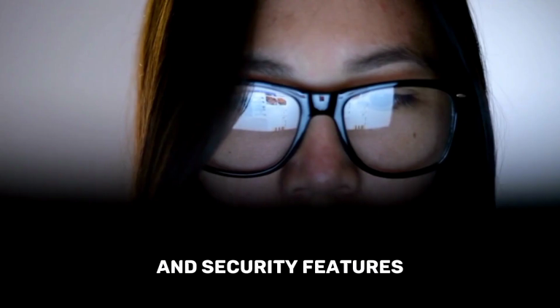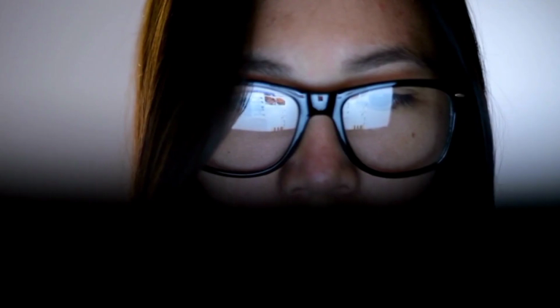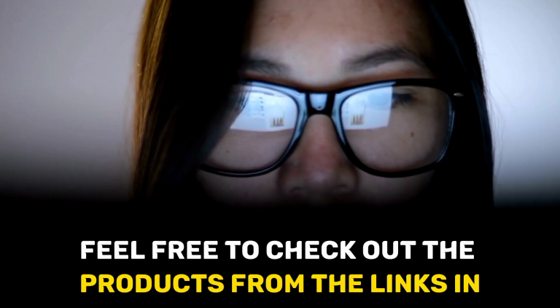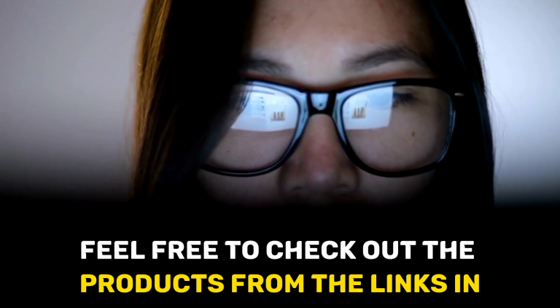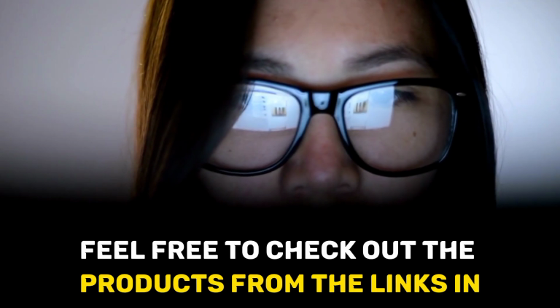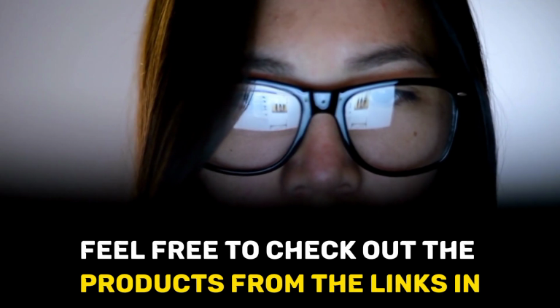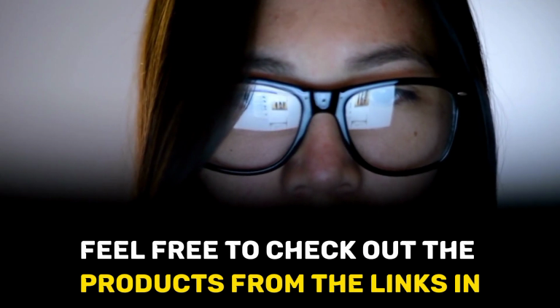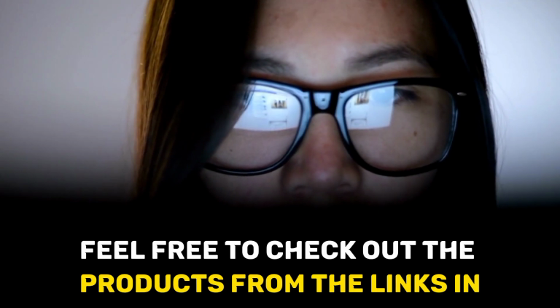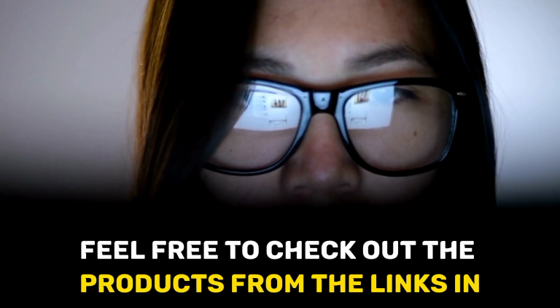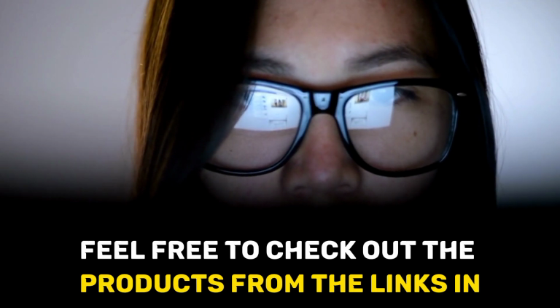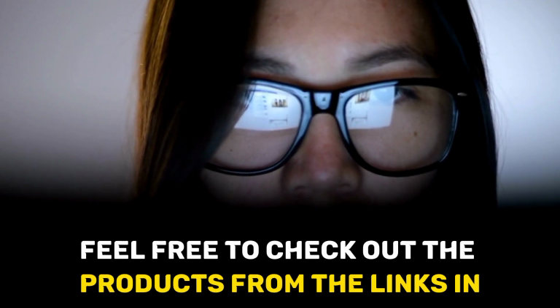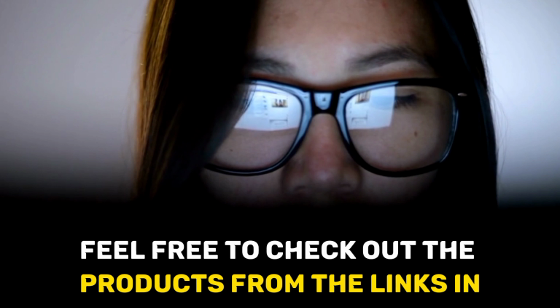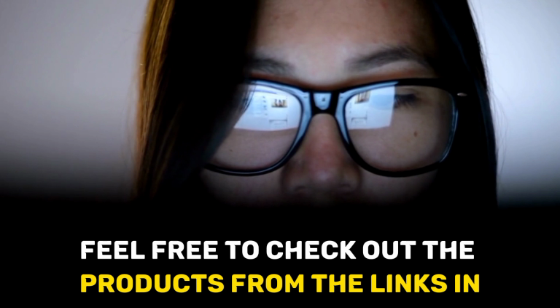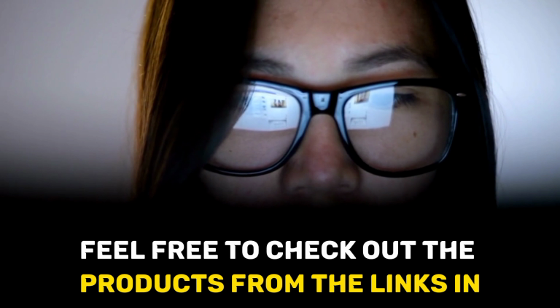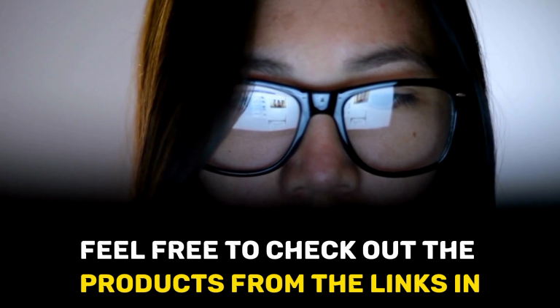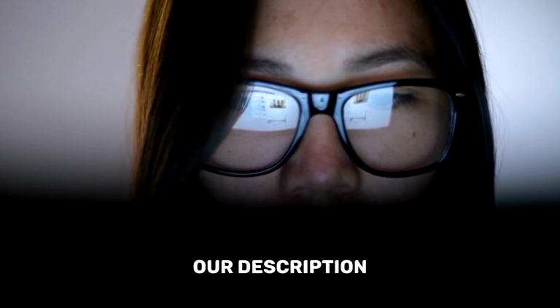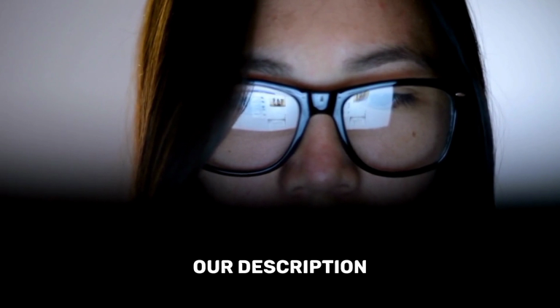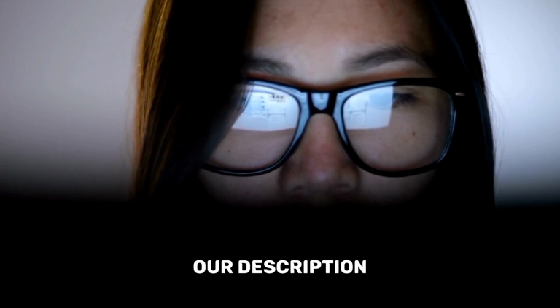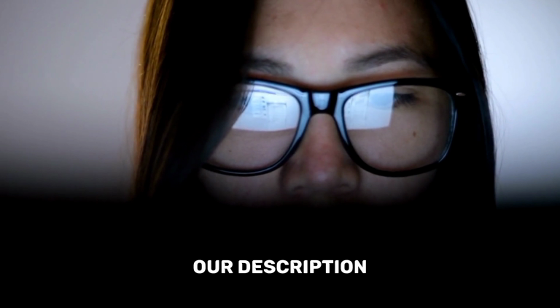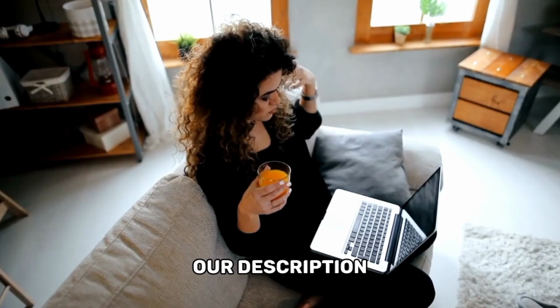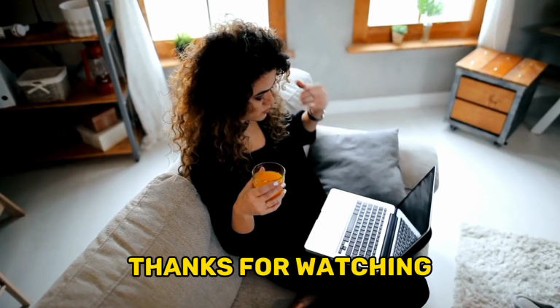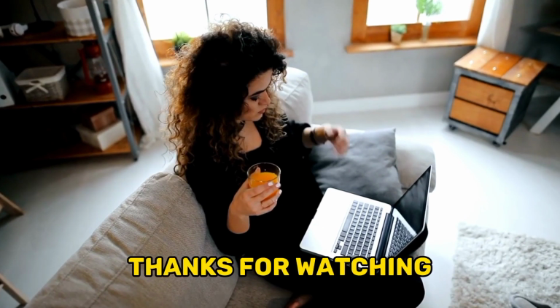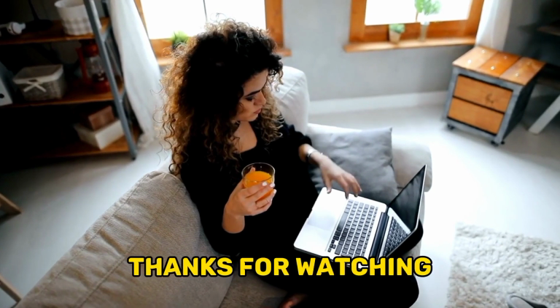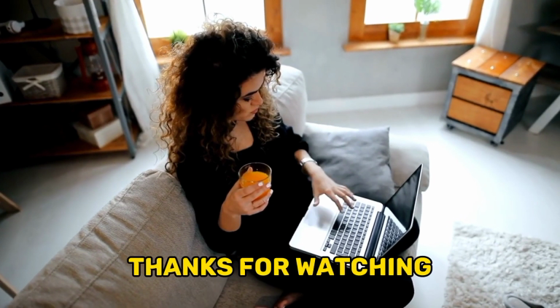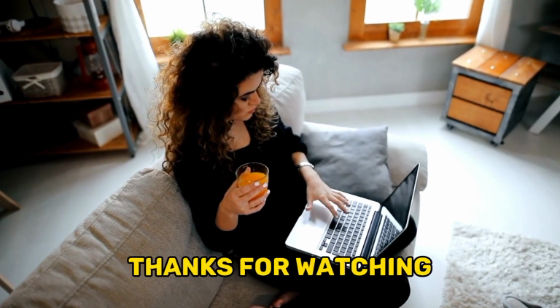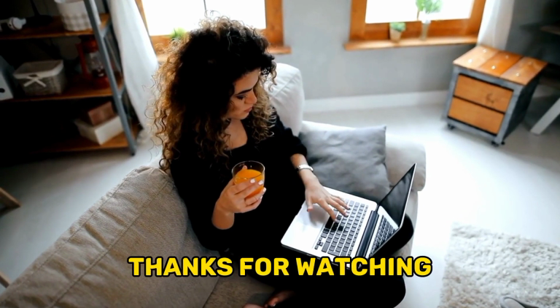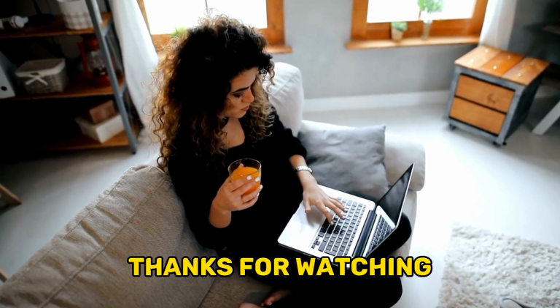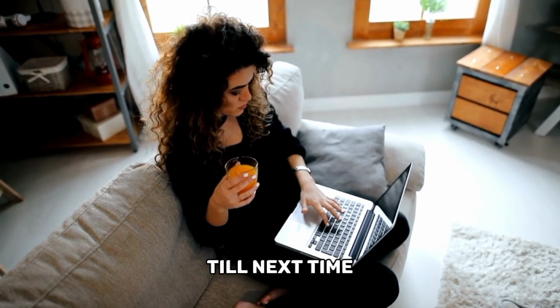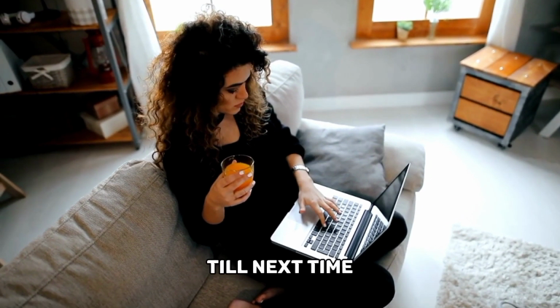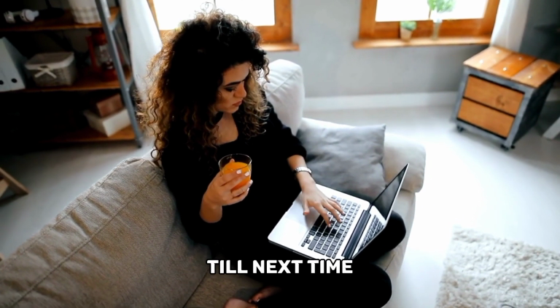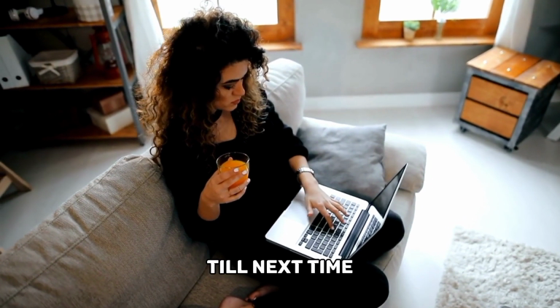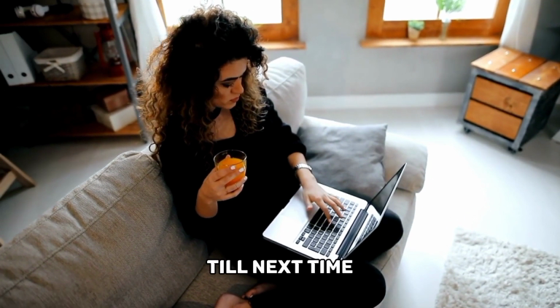Feel free to check out the products from the links in our description. Thanks for watching. Till next time!